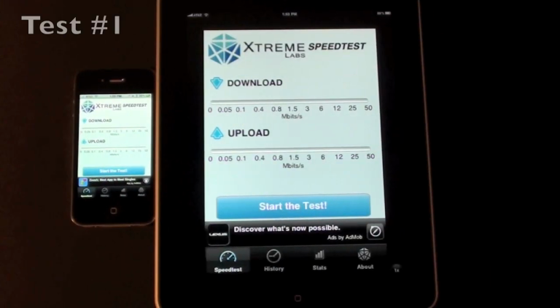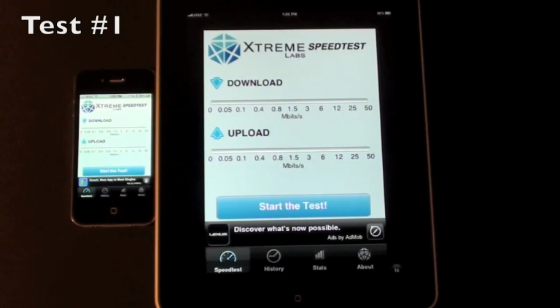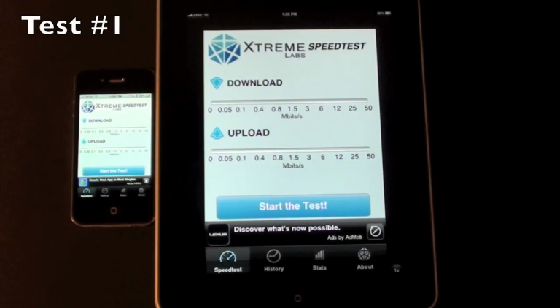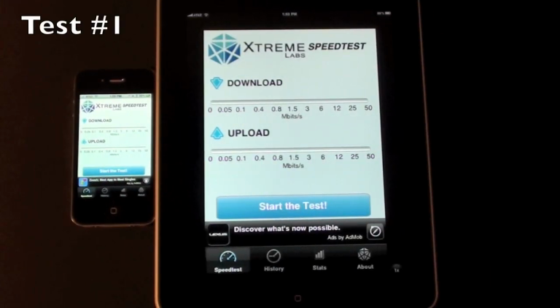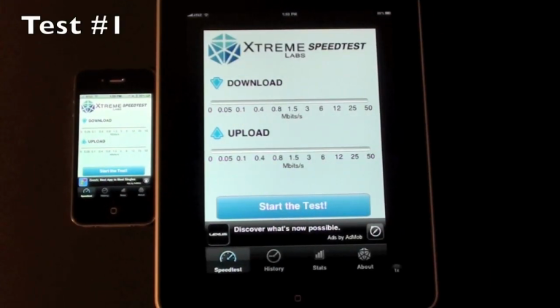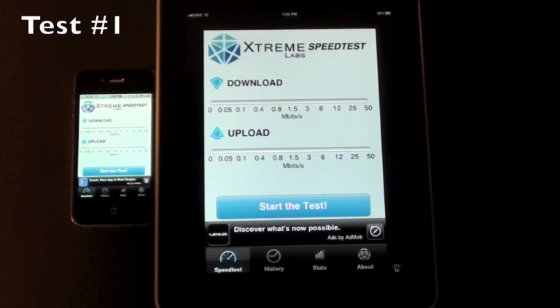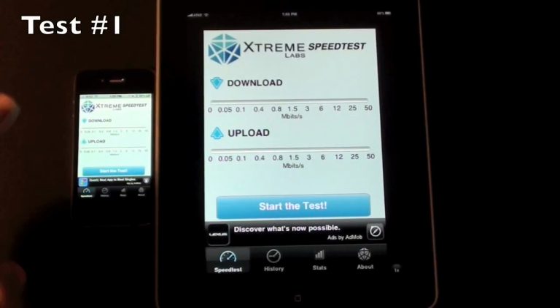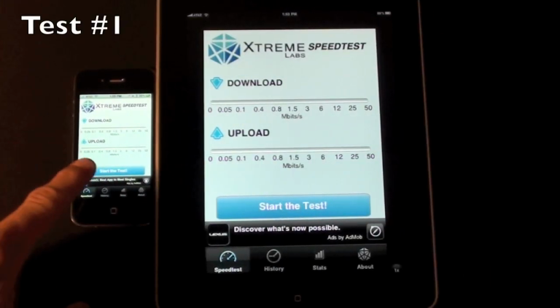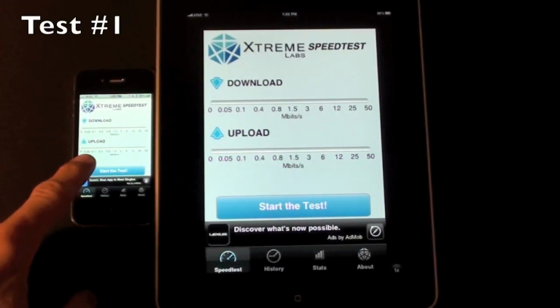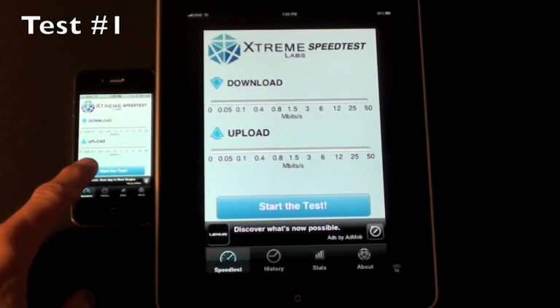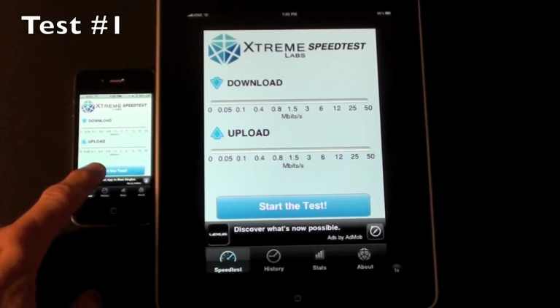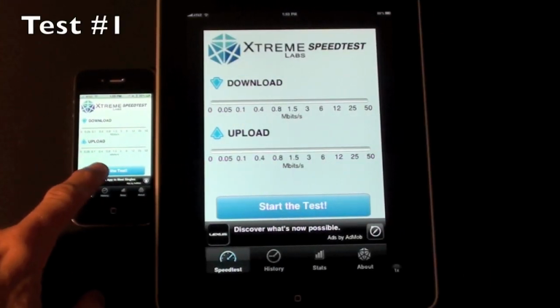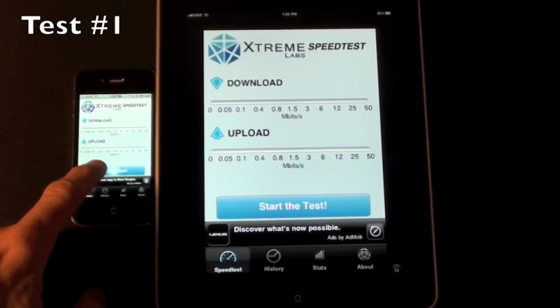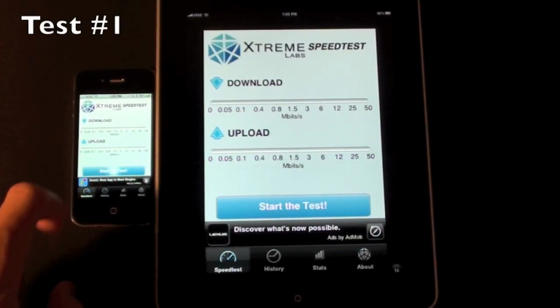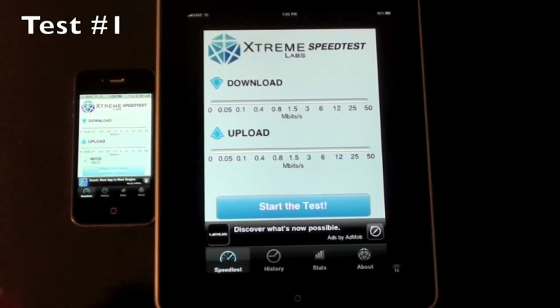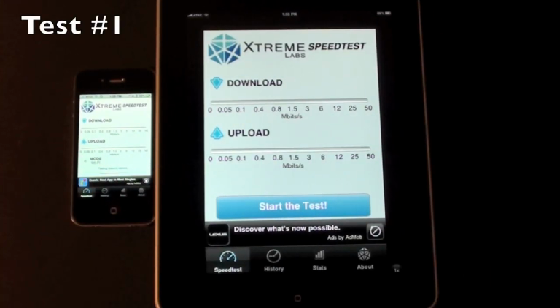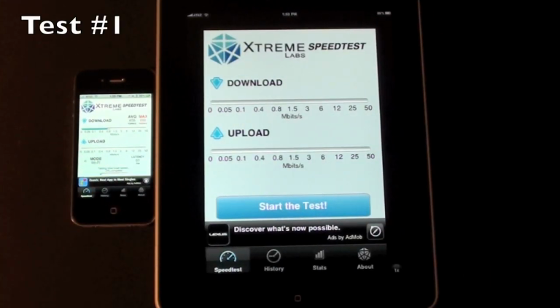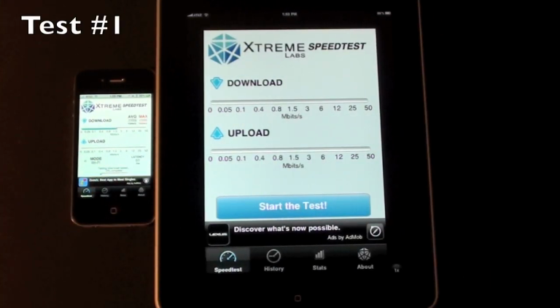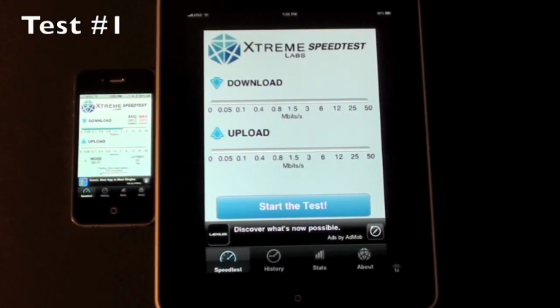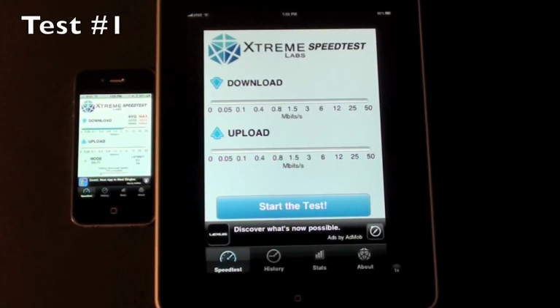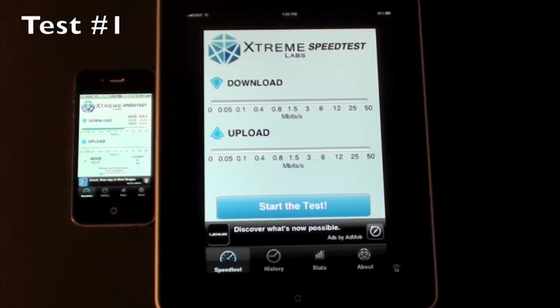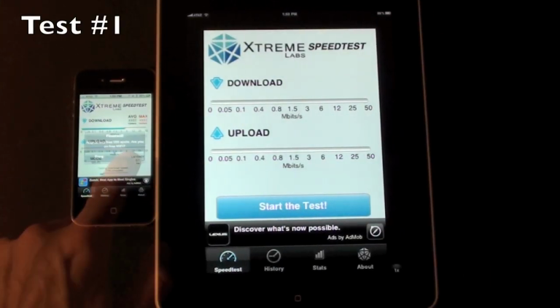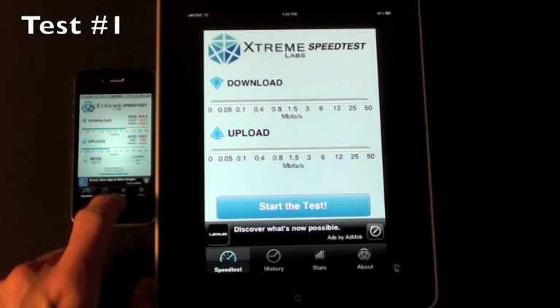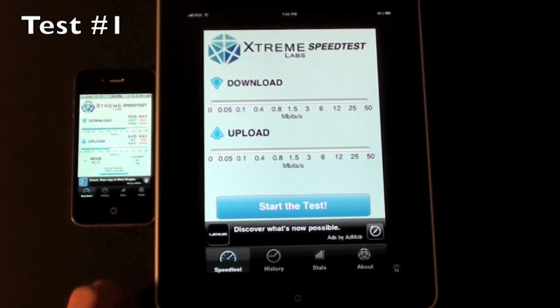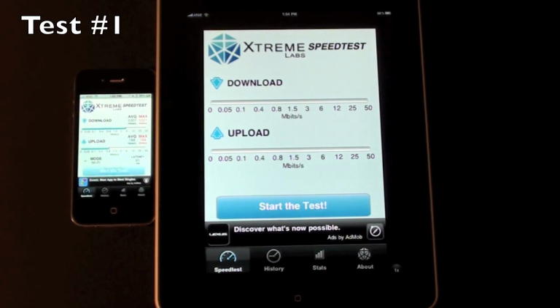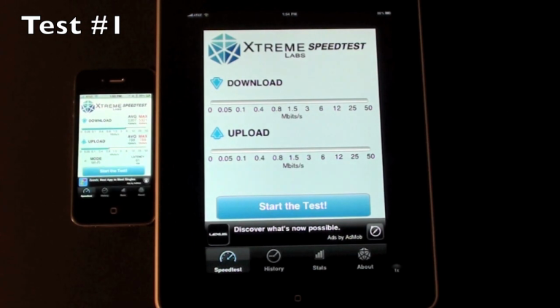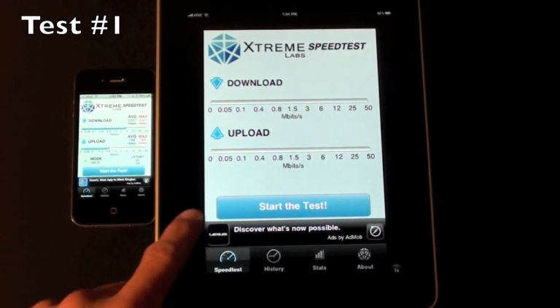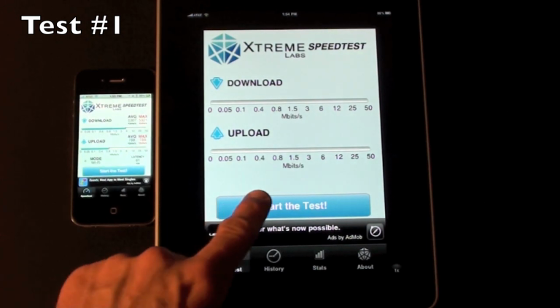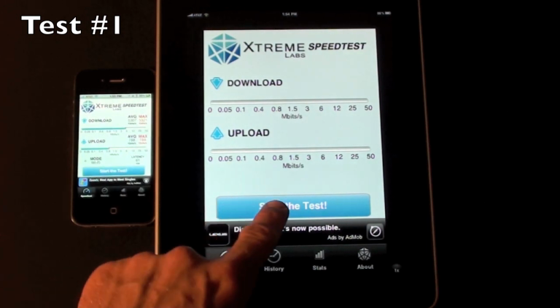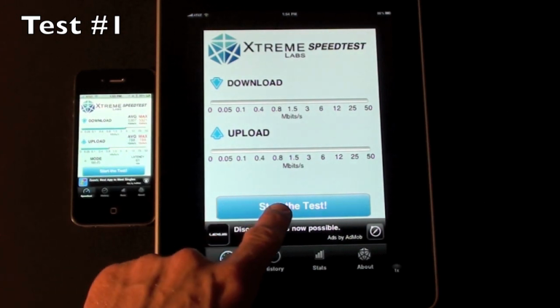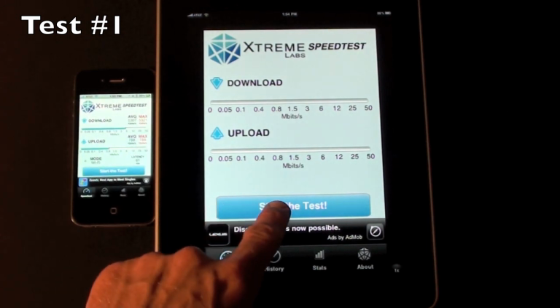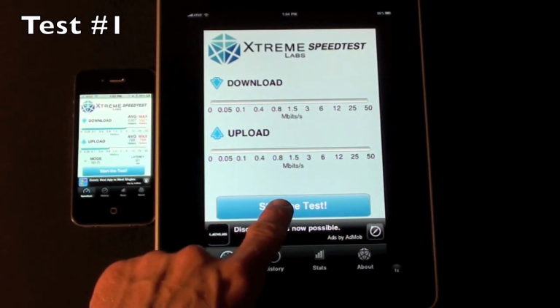So let's start with the iPhone 4. Okay, now let's try the iPad.